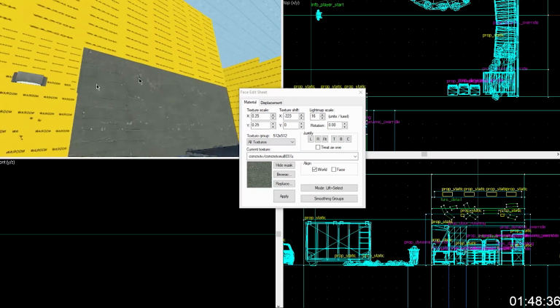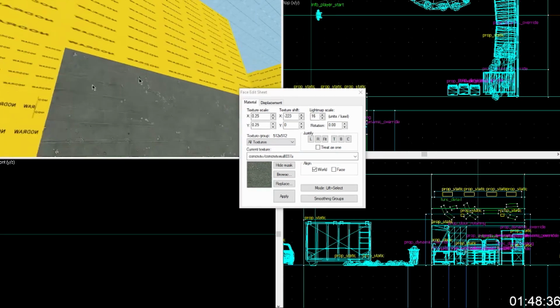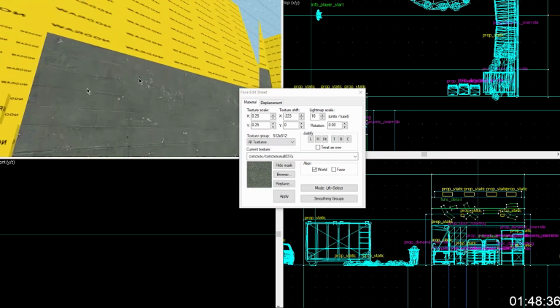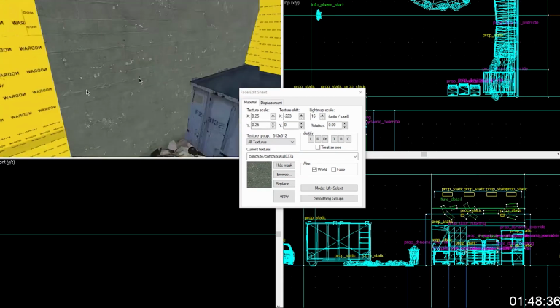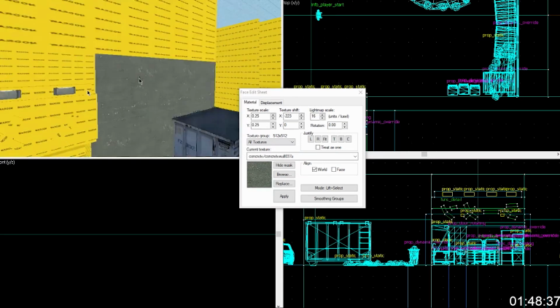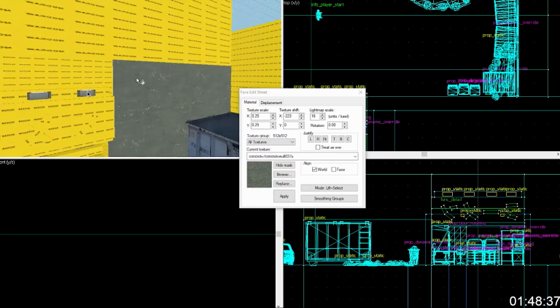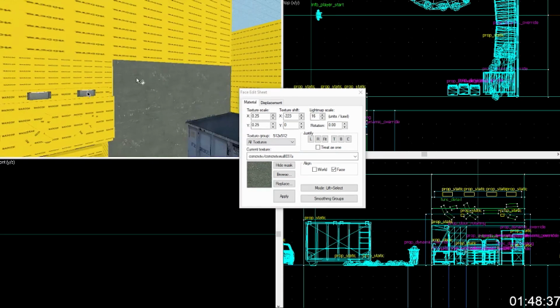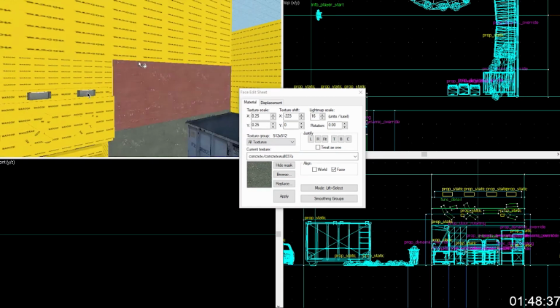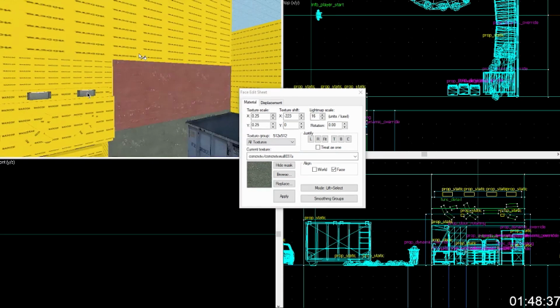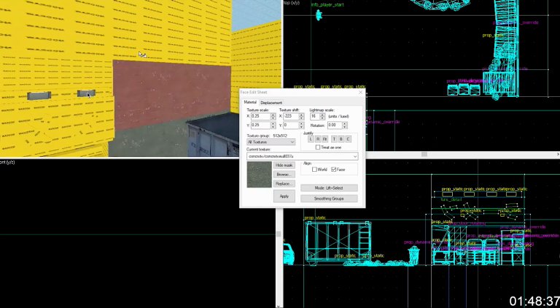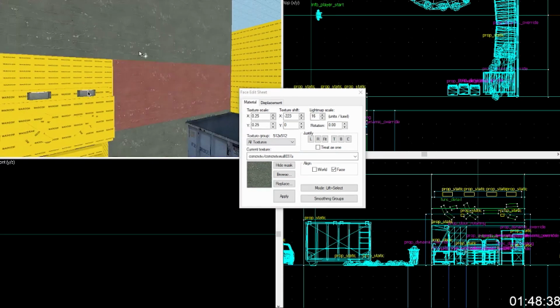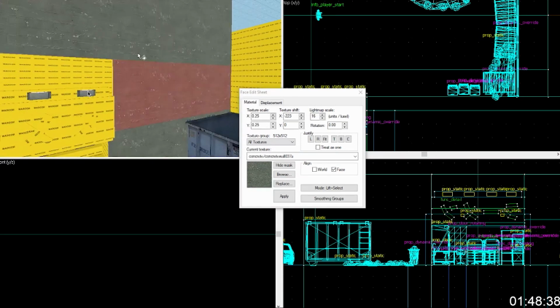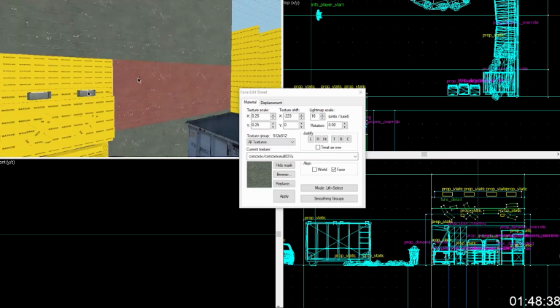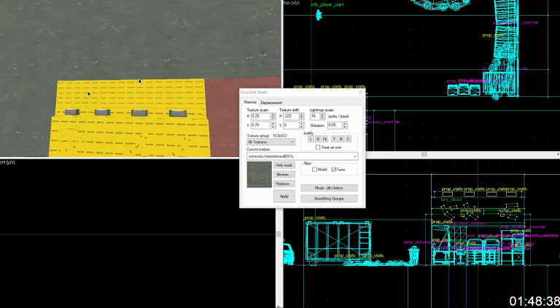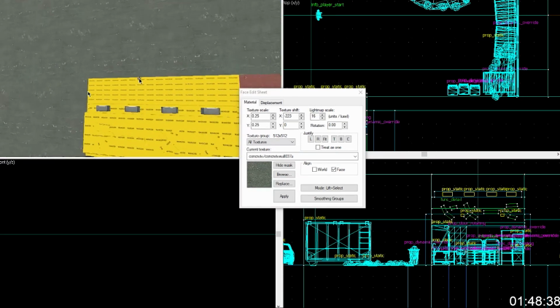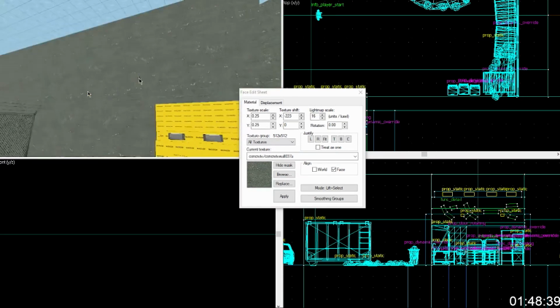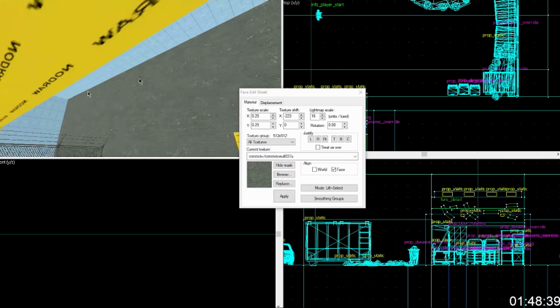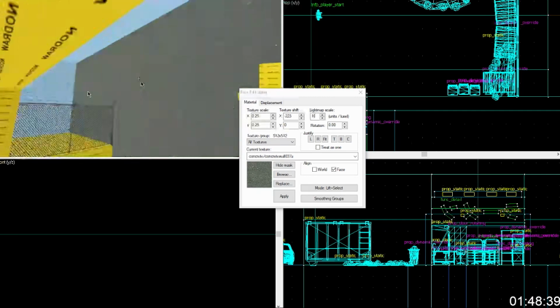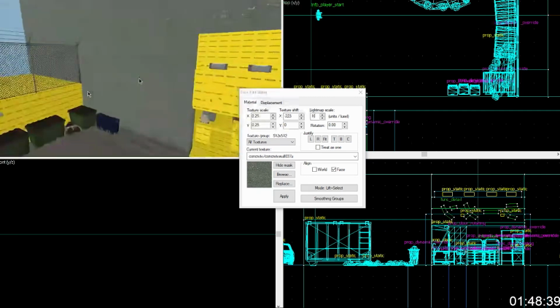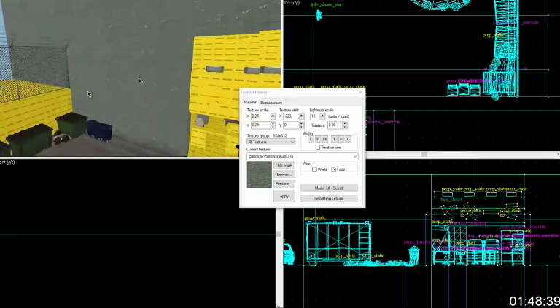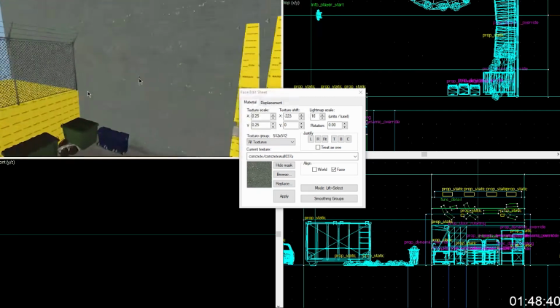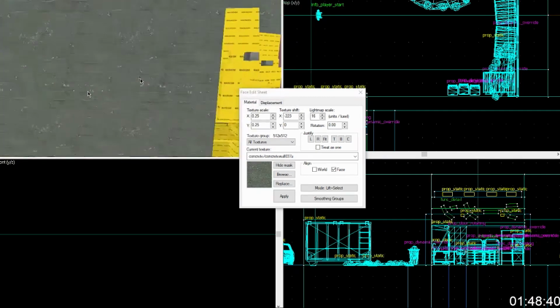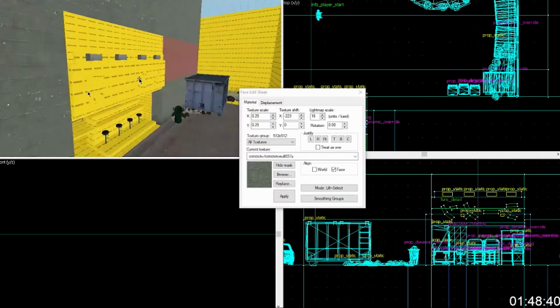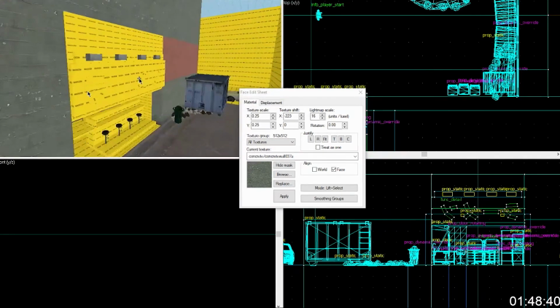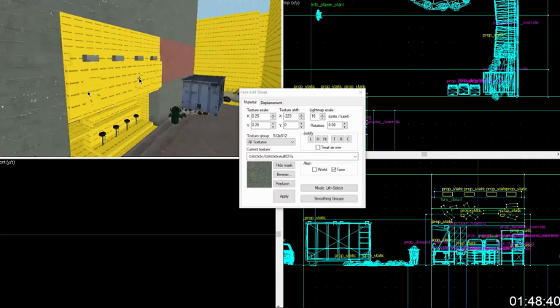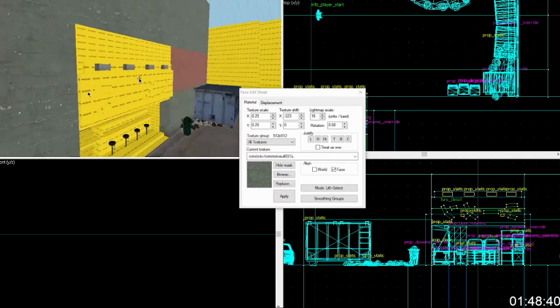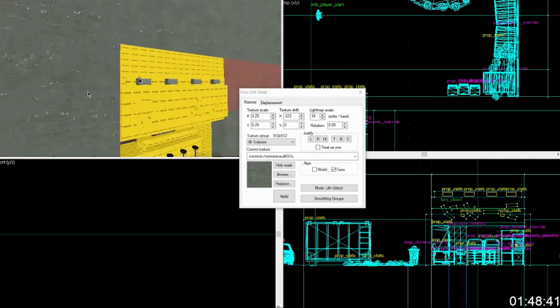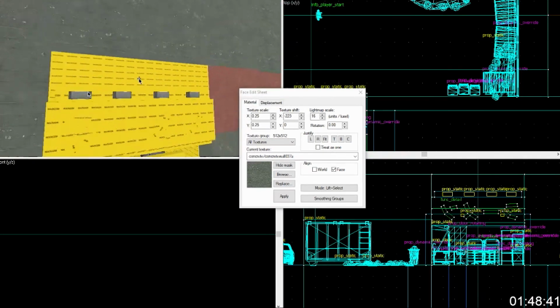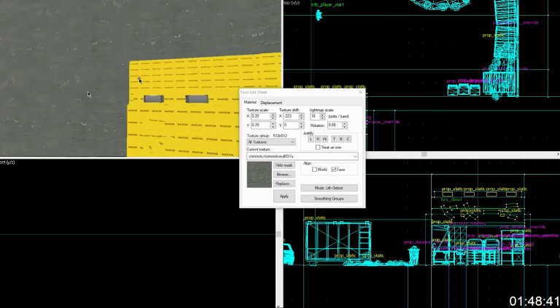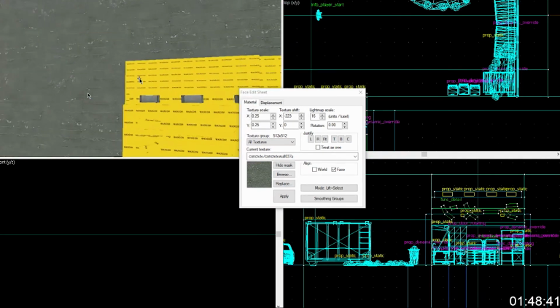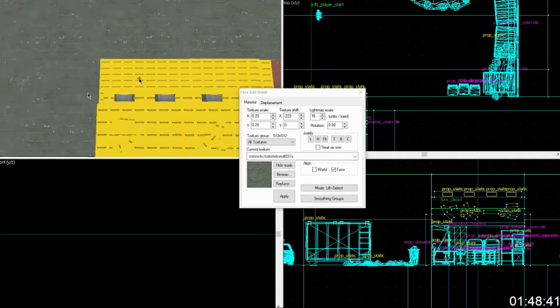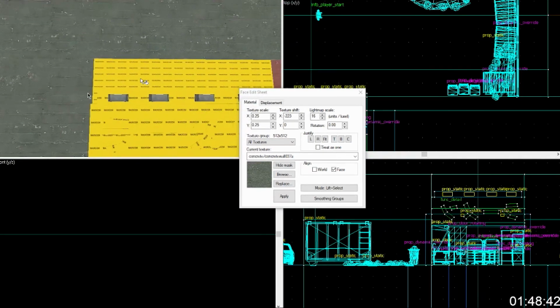You actually want to chop it below the top of where the texture cuts off so you don't have that kind of thing — but then you get into this annoying loop, basically.